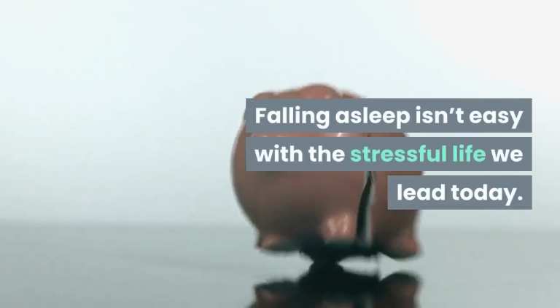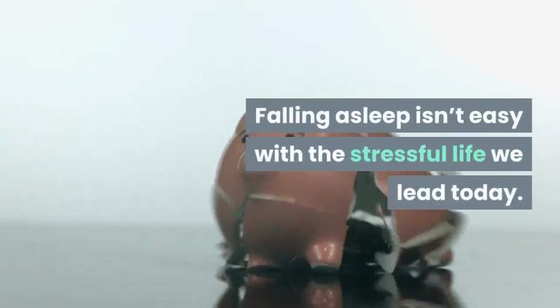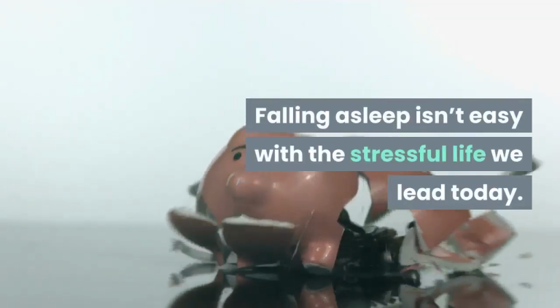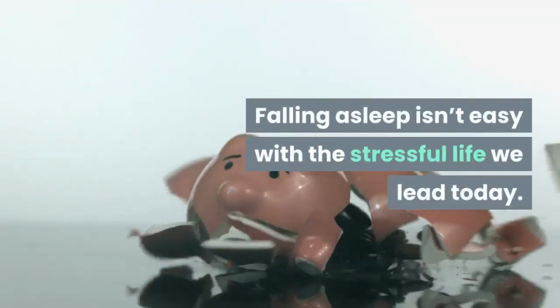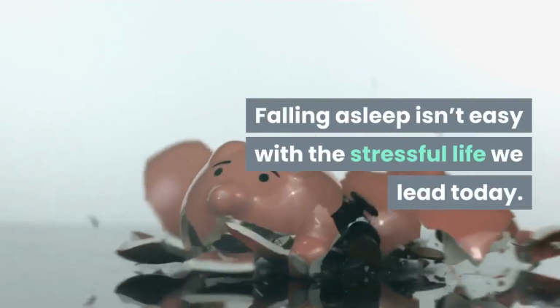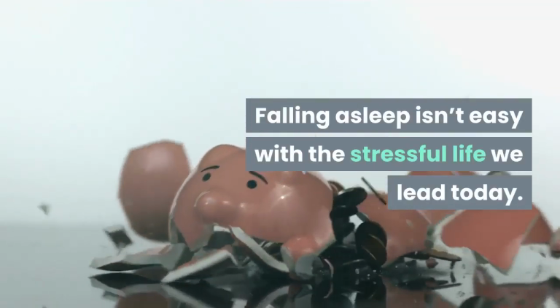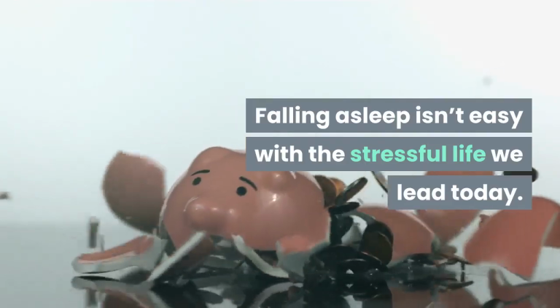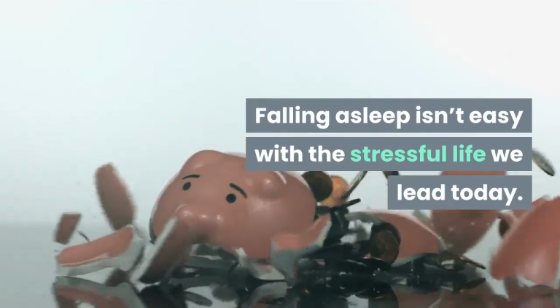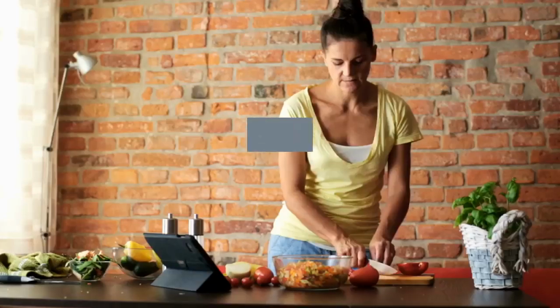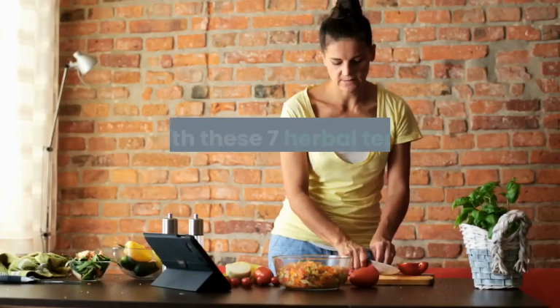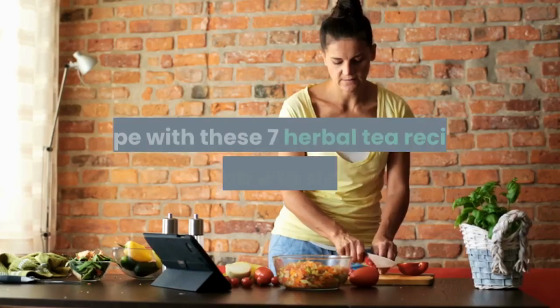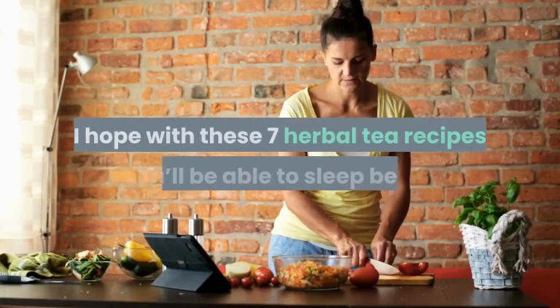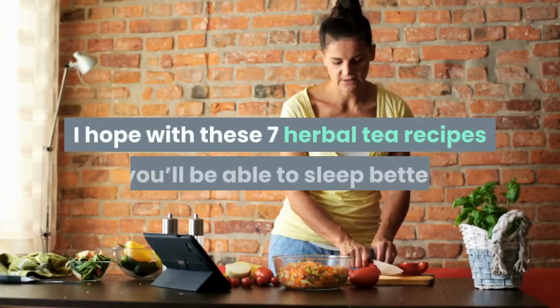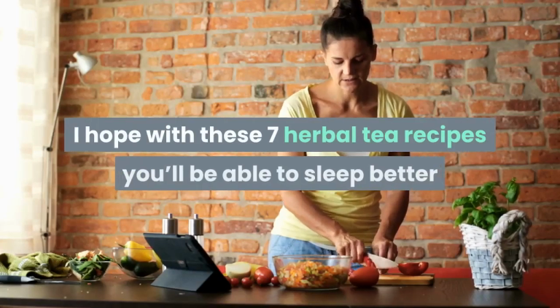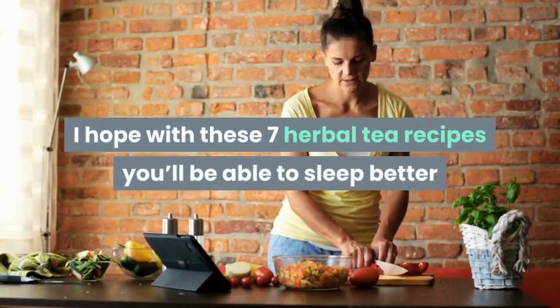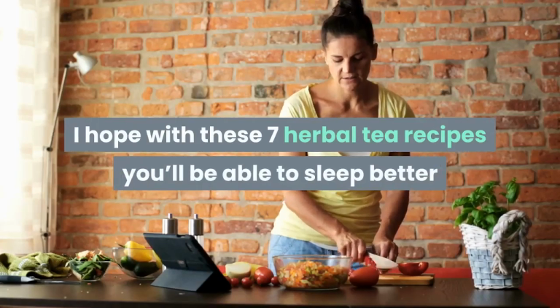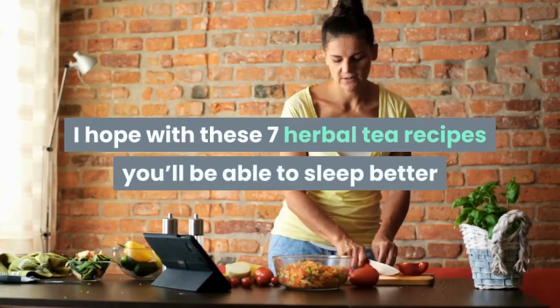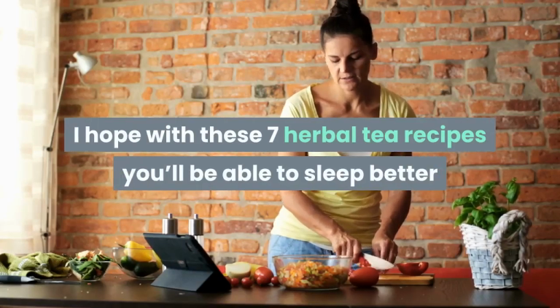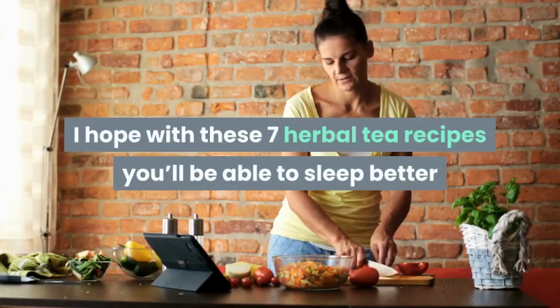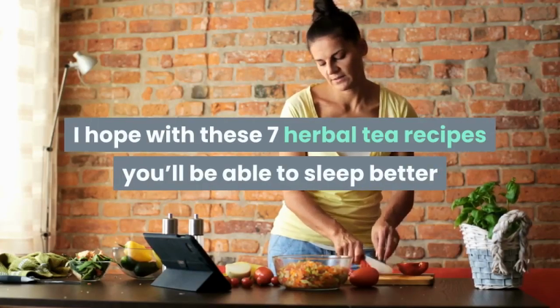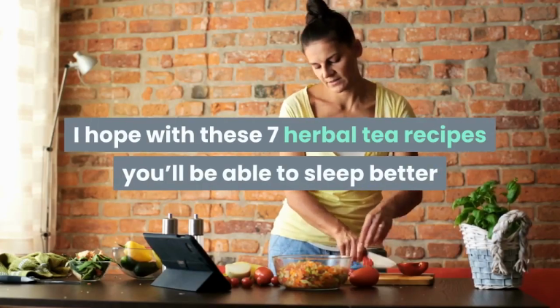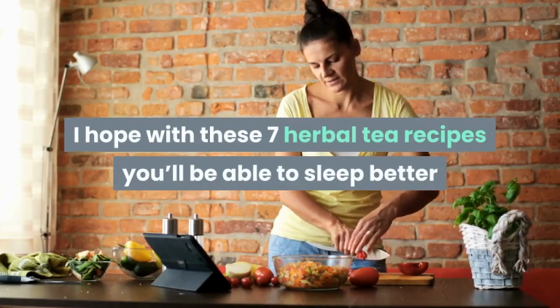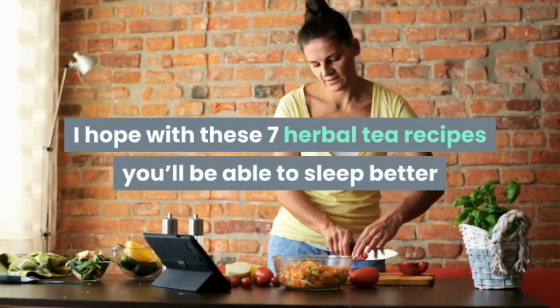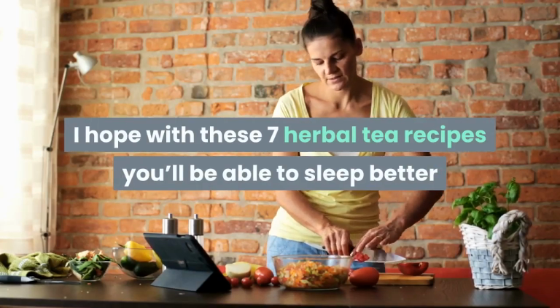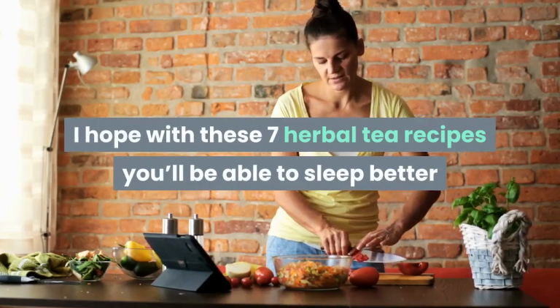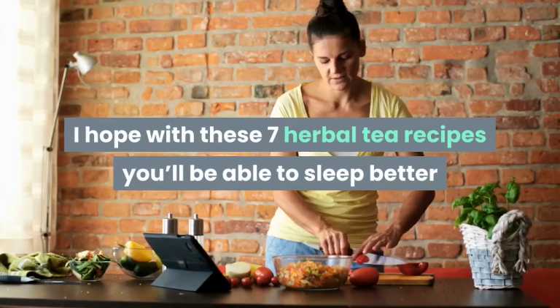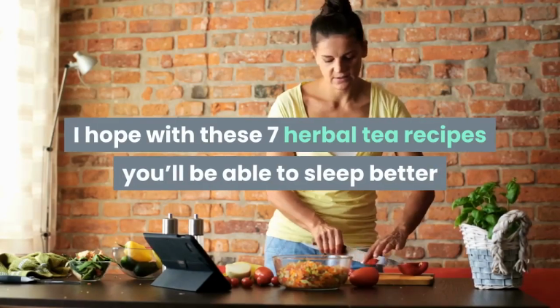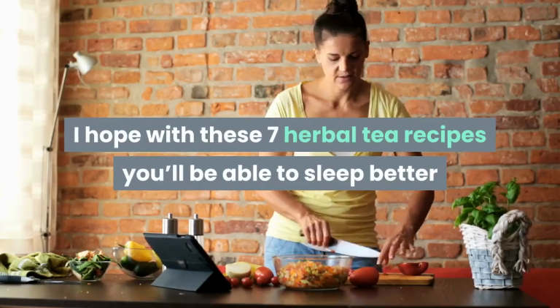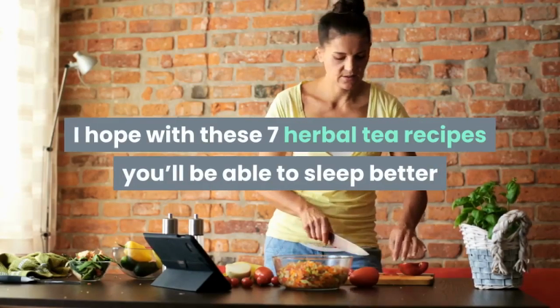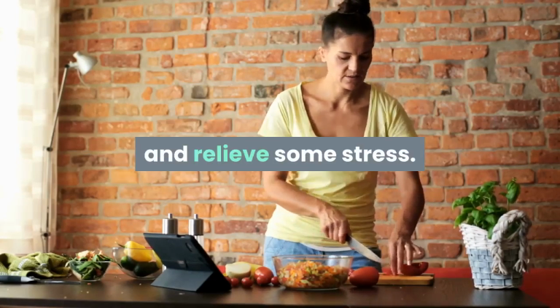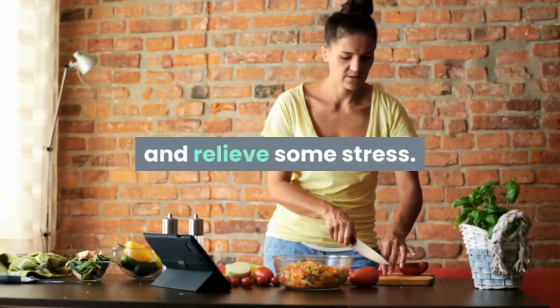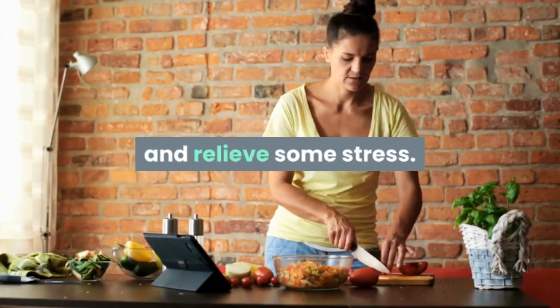Falling asleep isn't easy with the stressful life we lead today. I hope with these seven herbal tea recipes you'll be able to sleep better and relieve some stress.